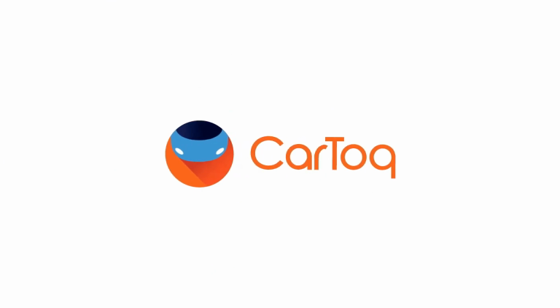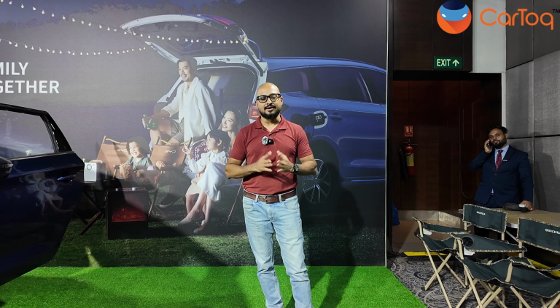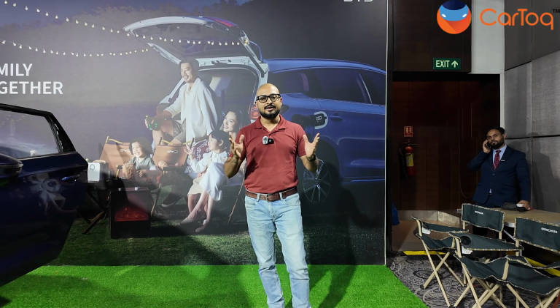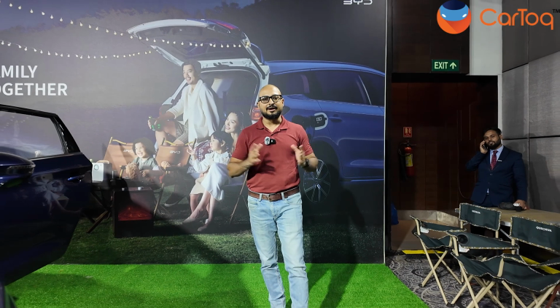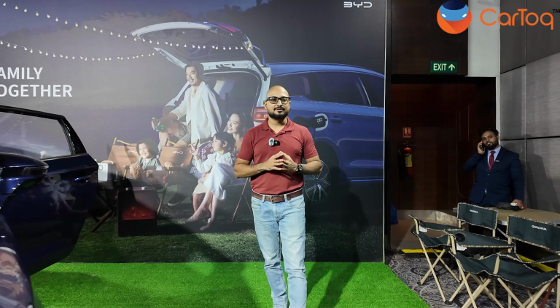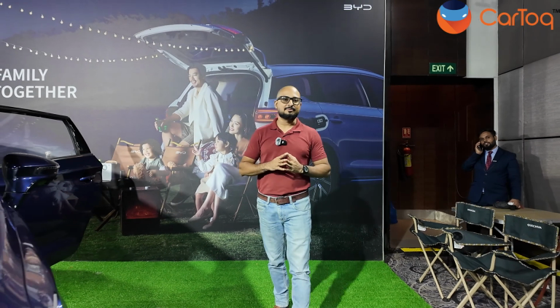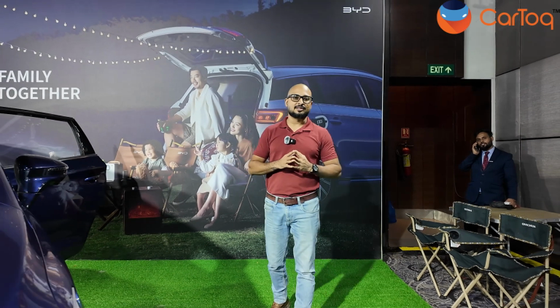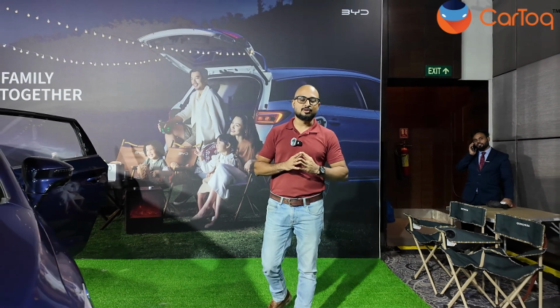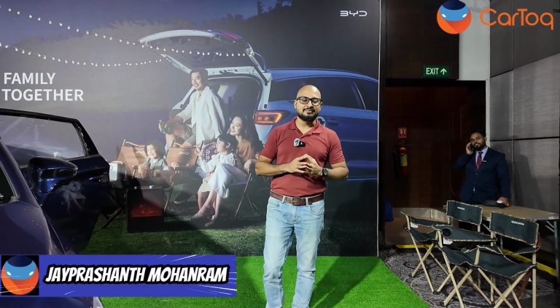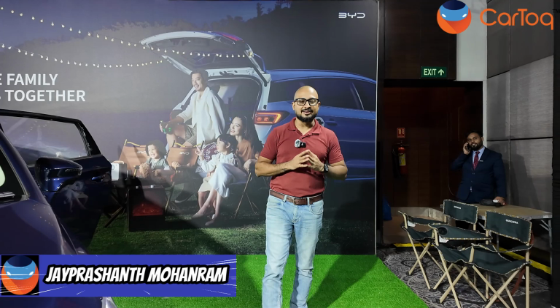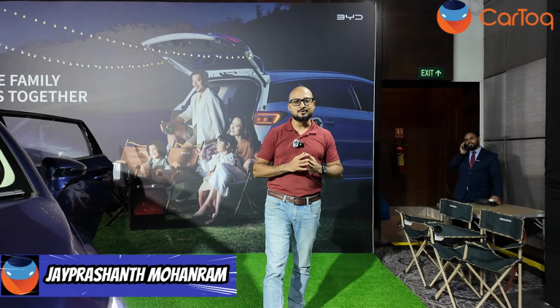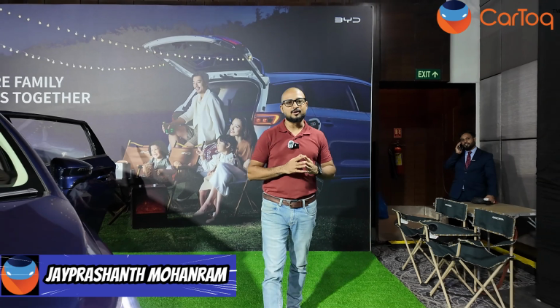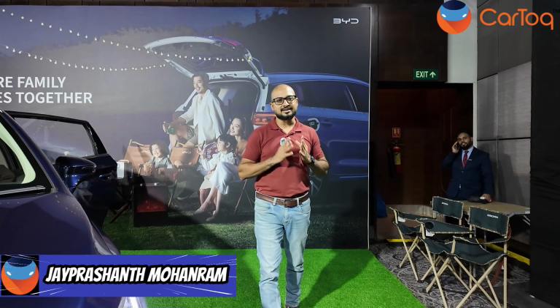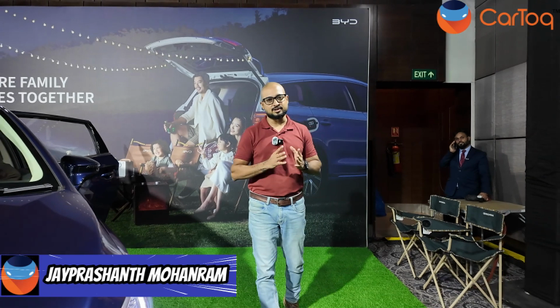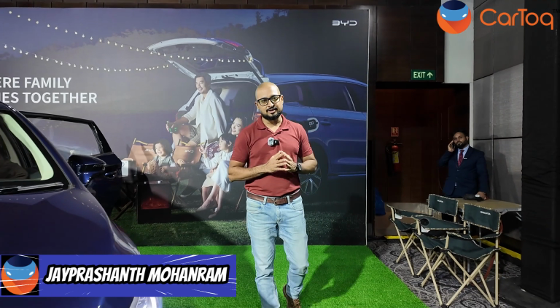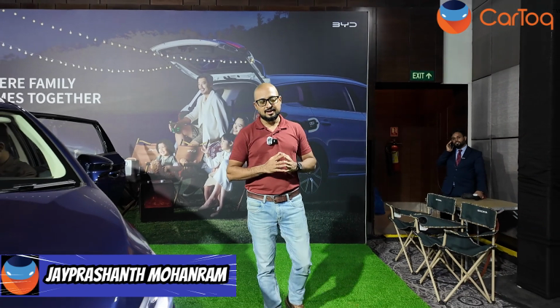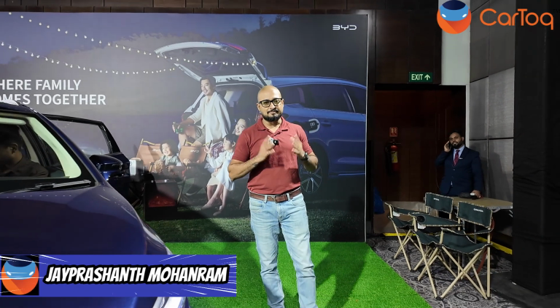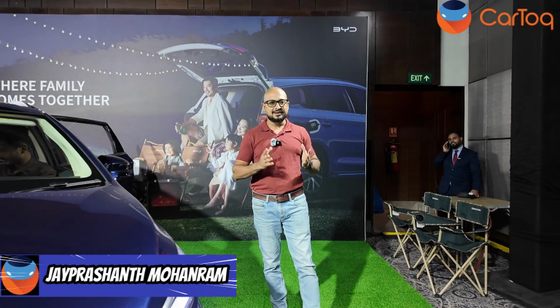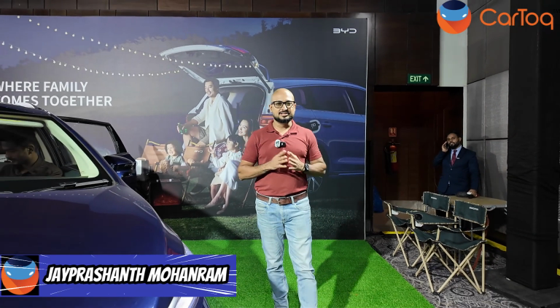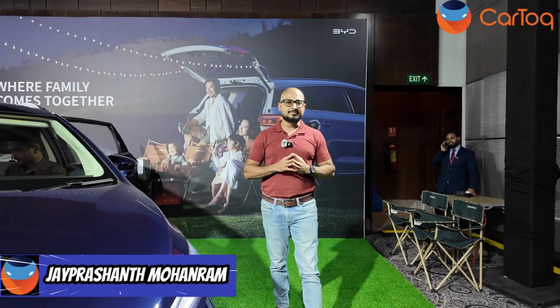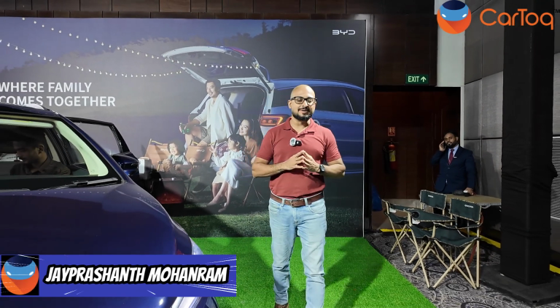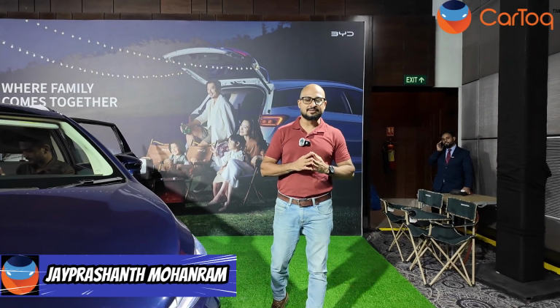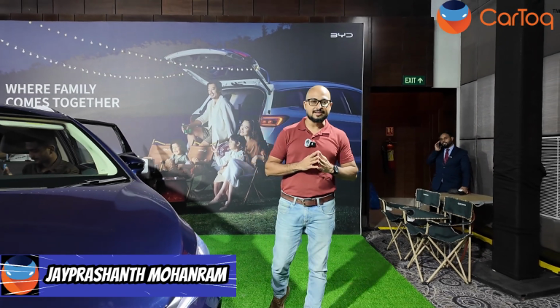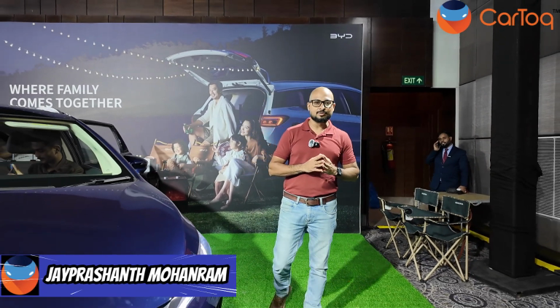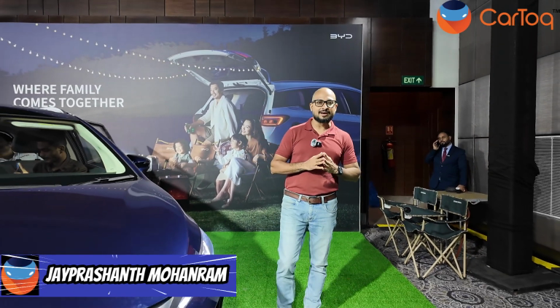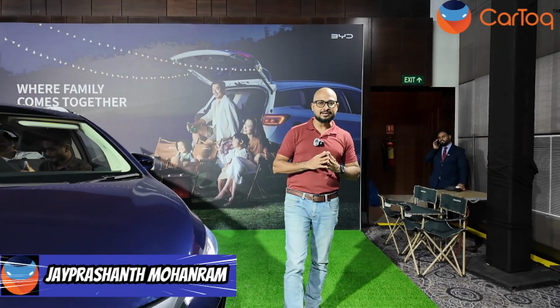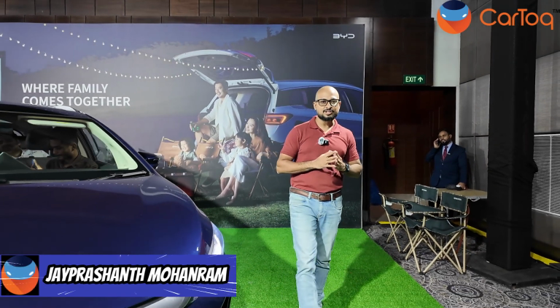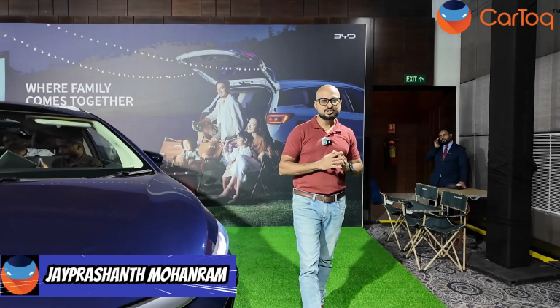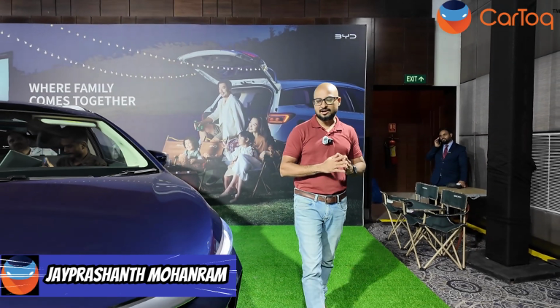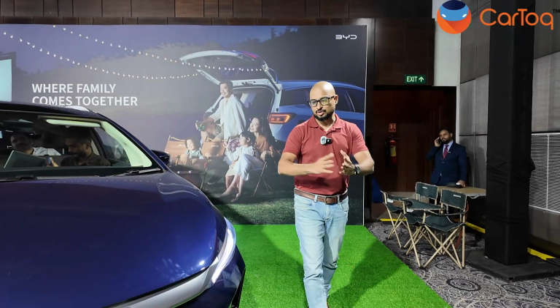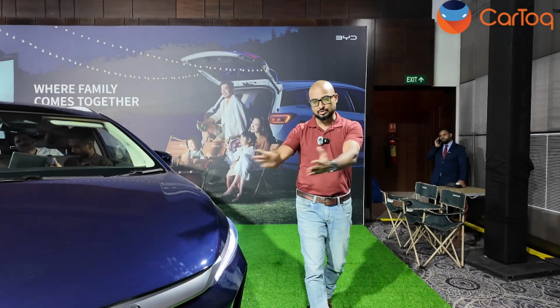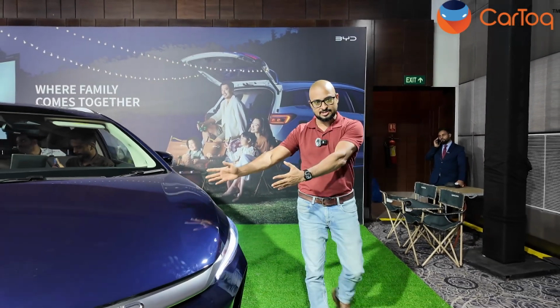Hi, my name is Jeprishanth Mohan Ram and you are watching Car Talk. I'm back at the JW Marriott in Delhi with my colleague Ajish to shoot this.